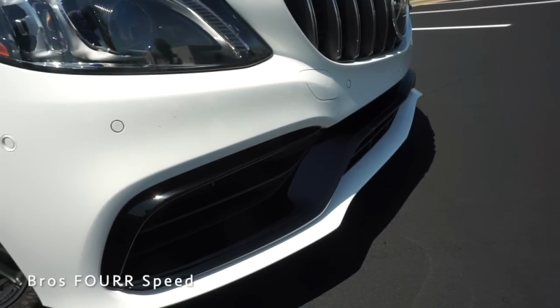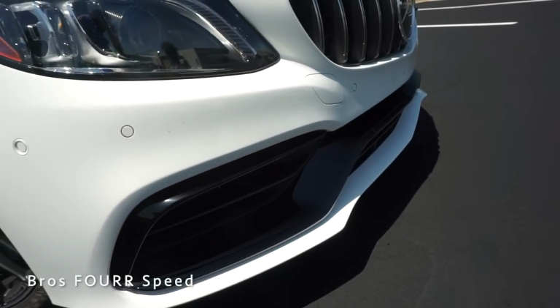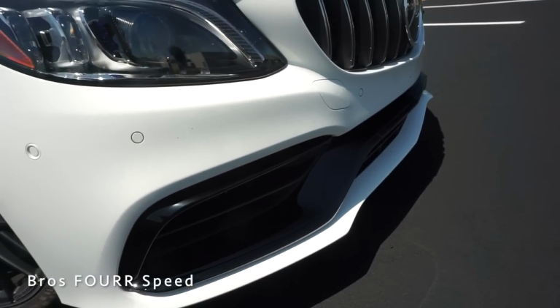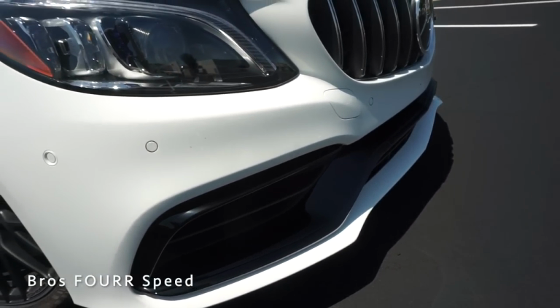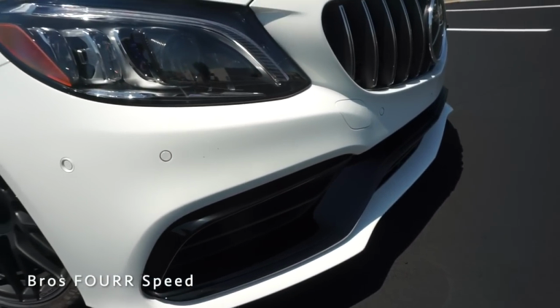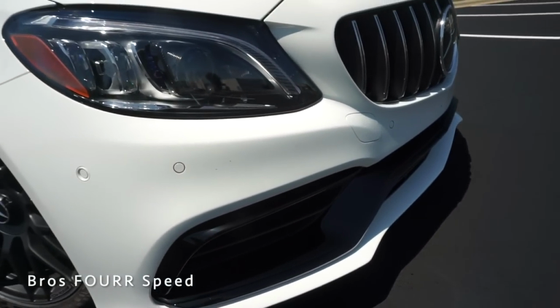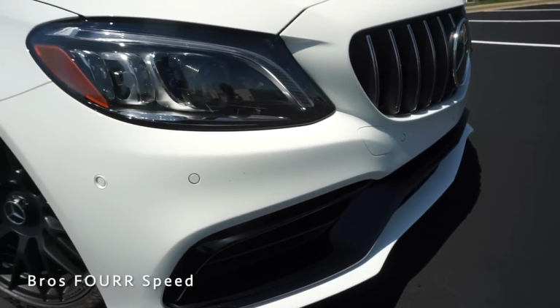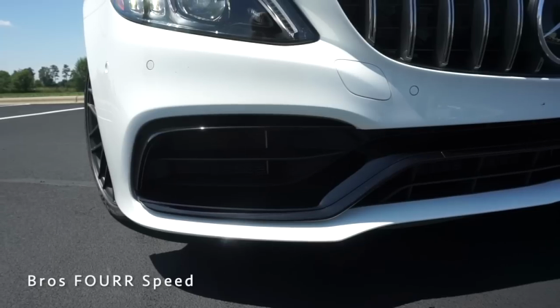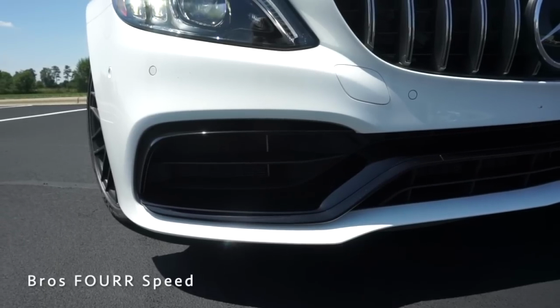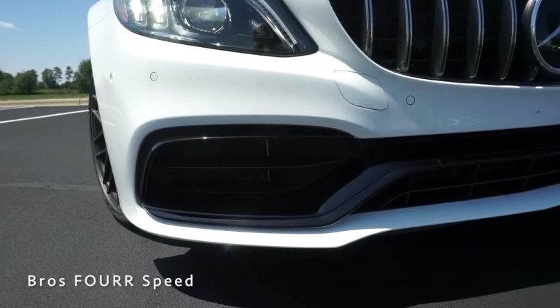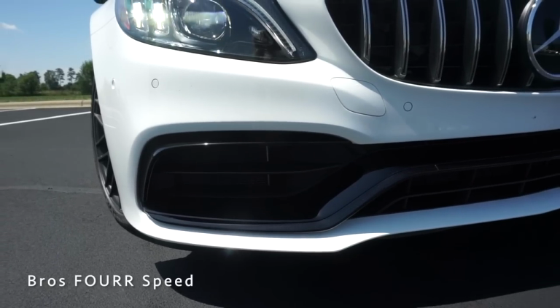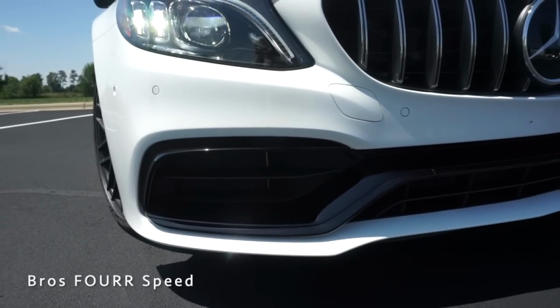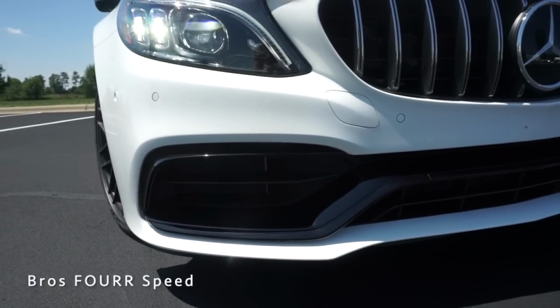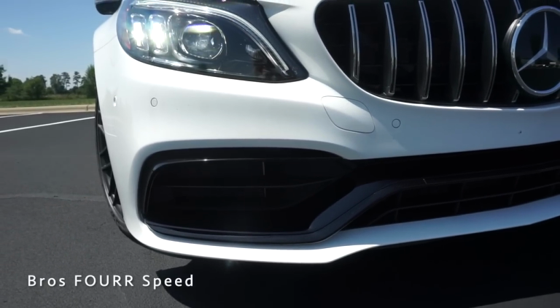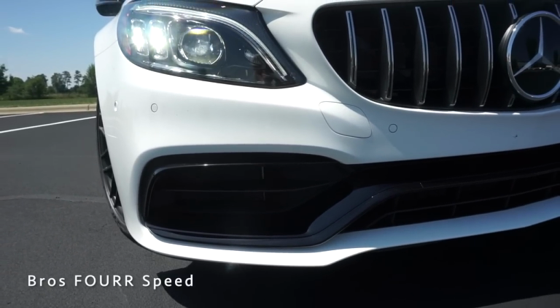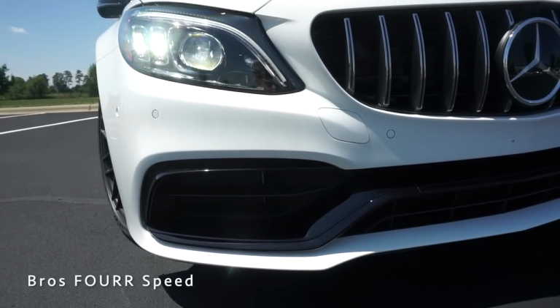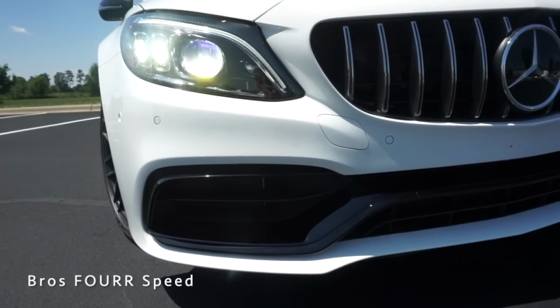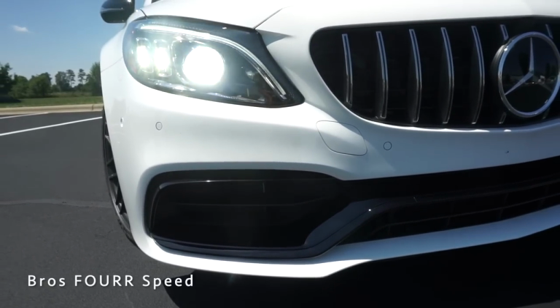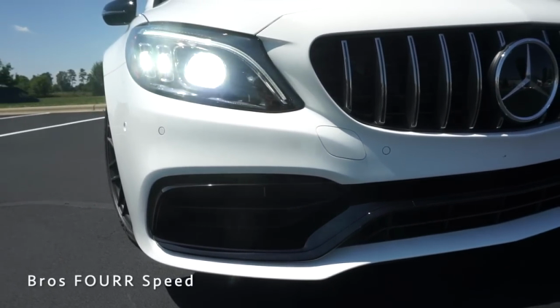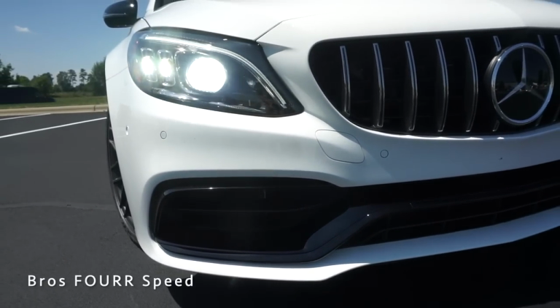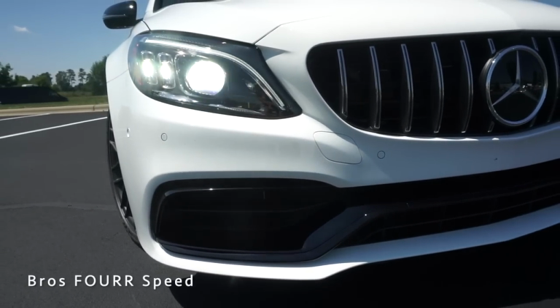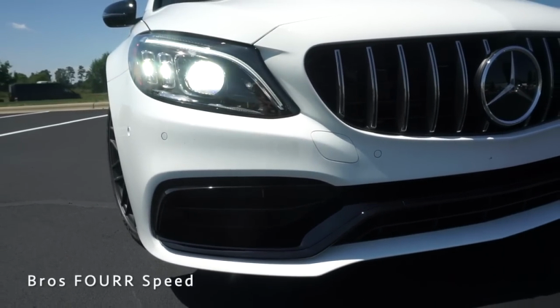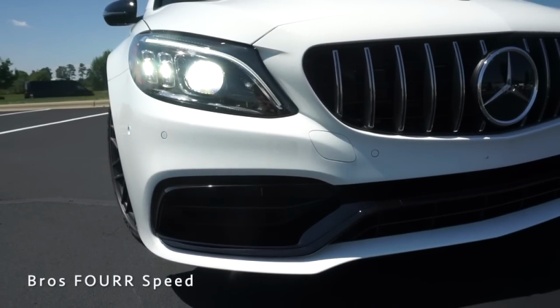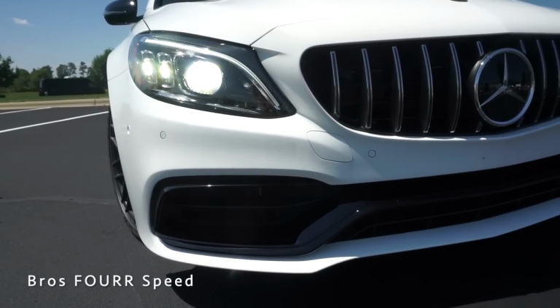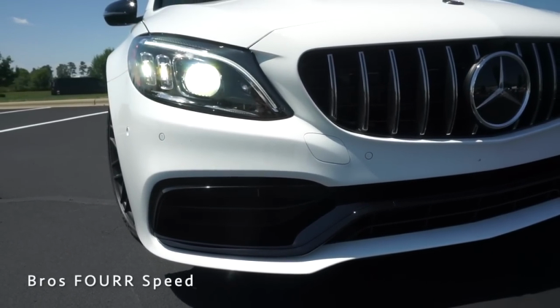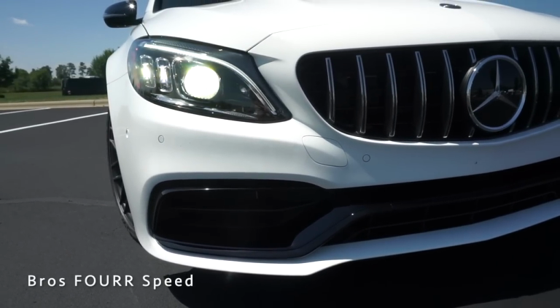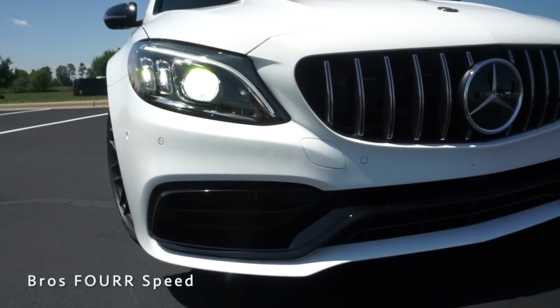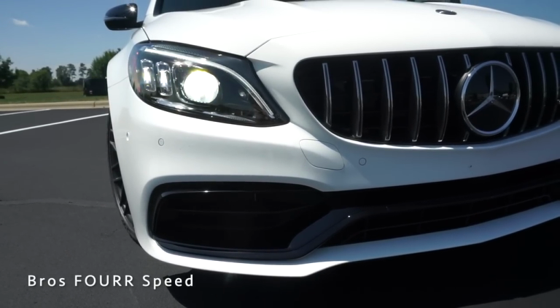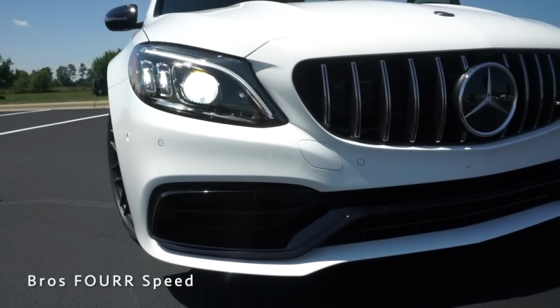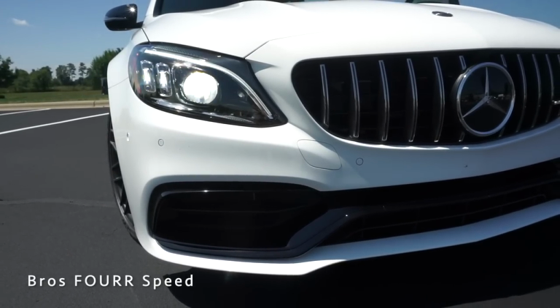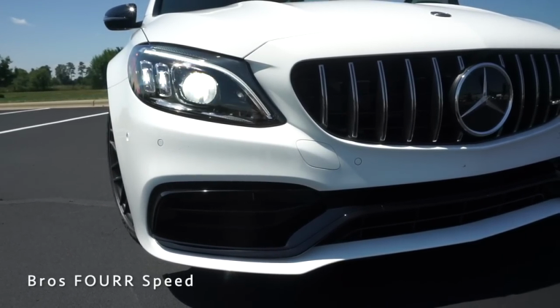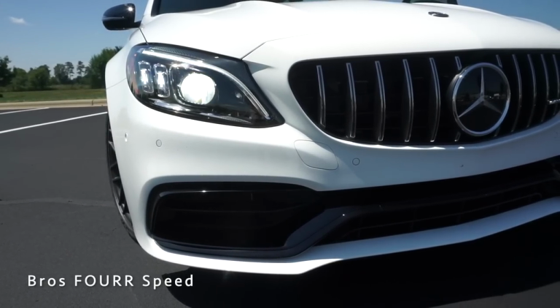The front splitter protrudes out giving it a muscular appearance, and finishing it off are multi-beam LED headlights with LED daytime running lights.